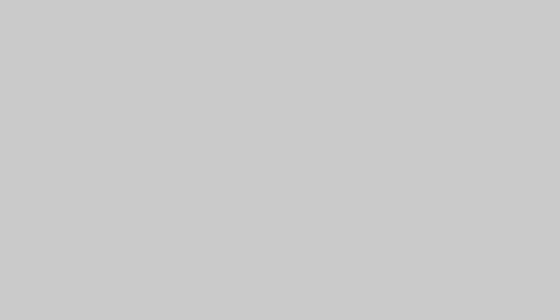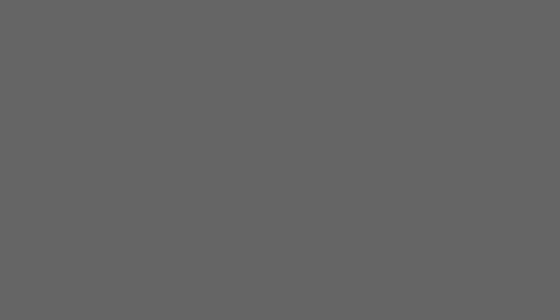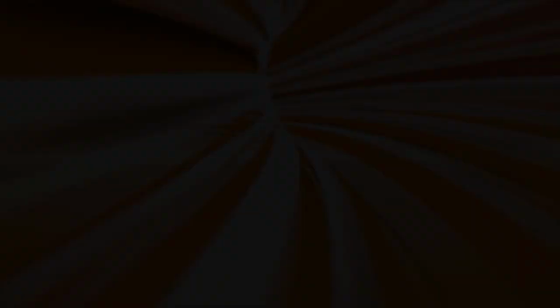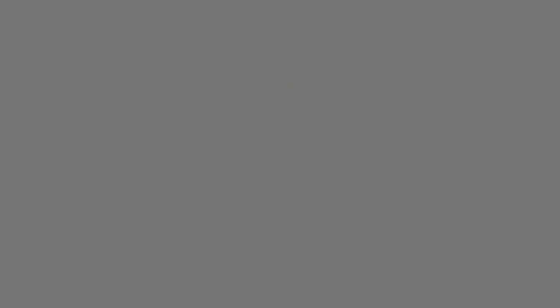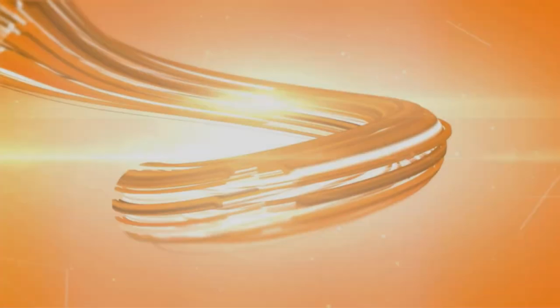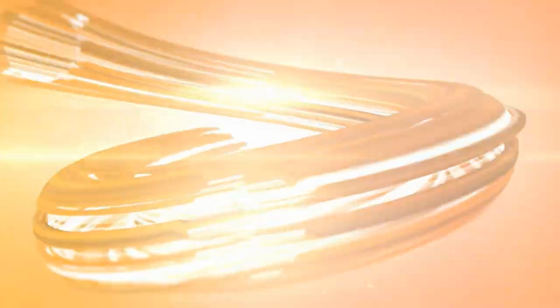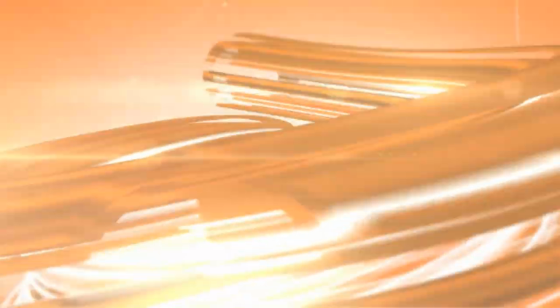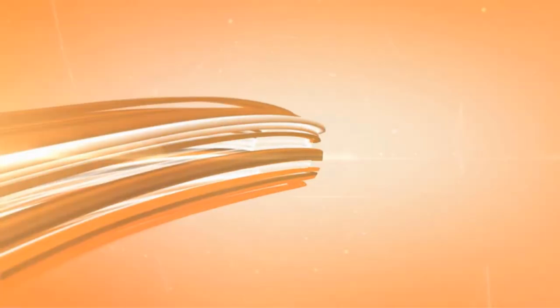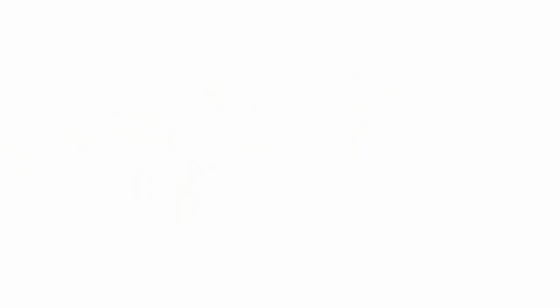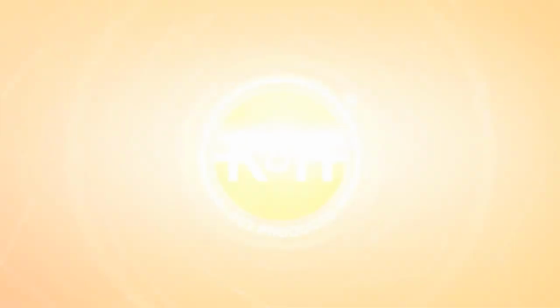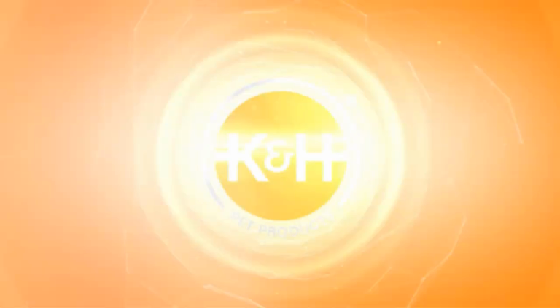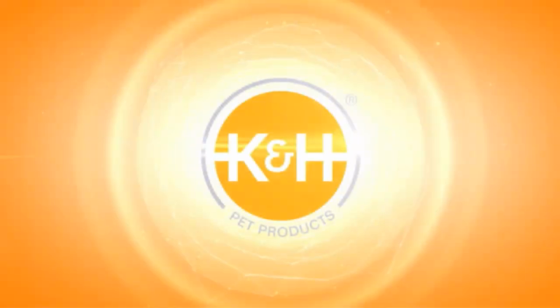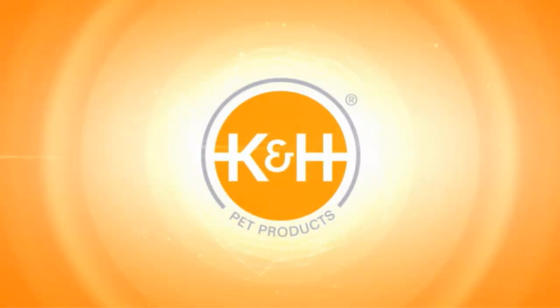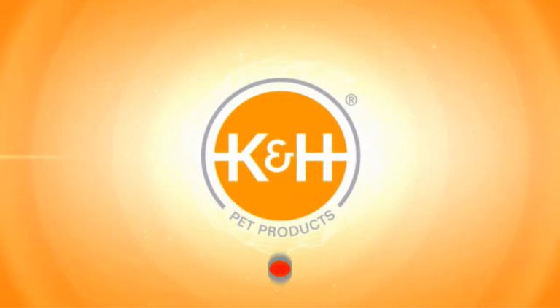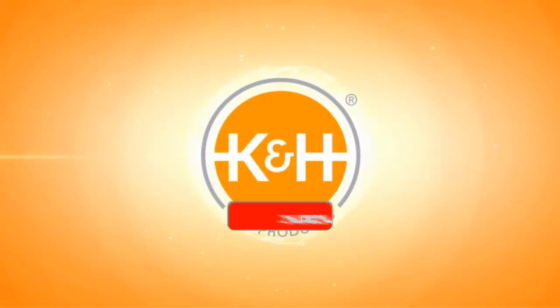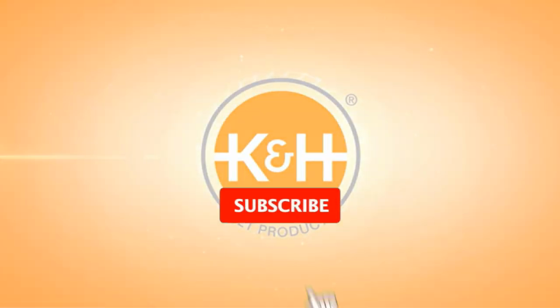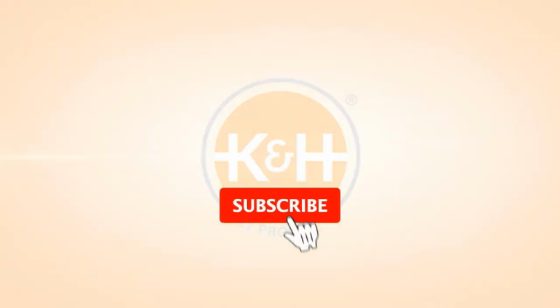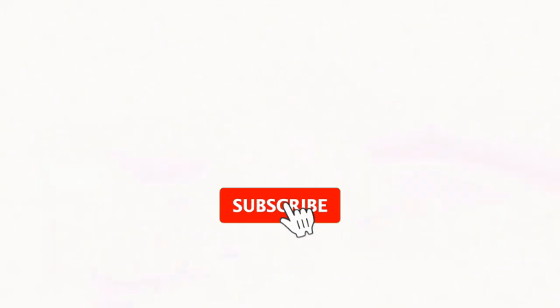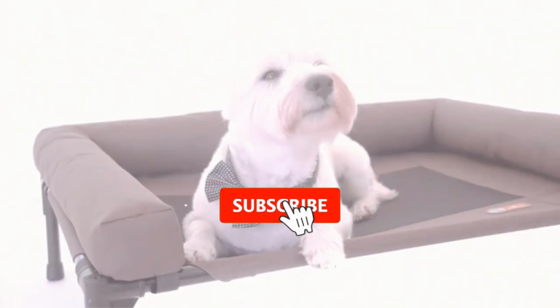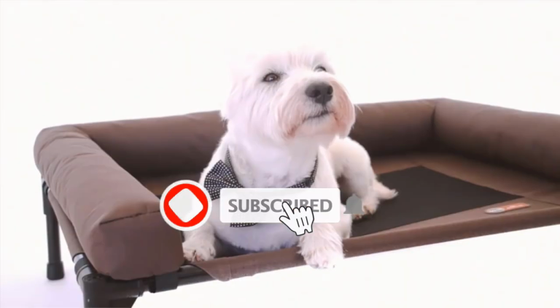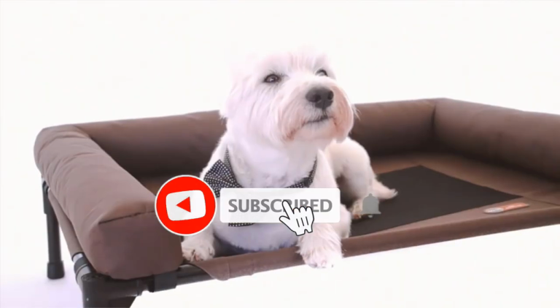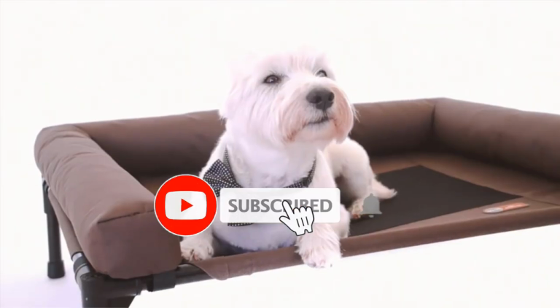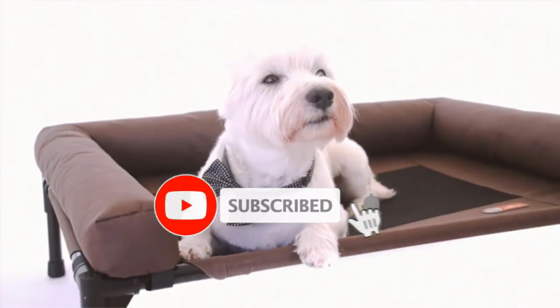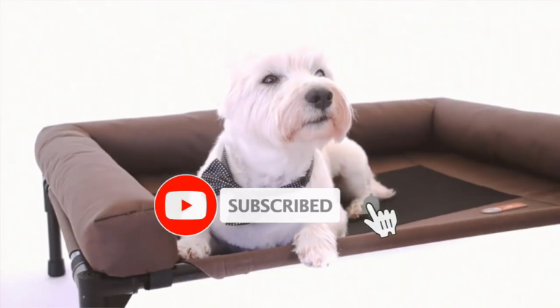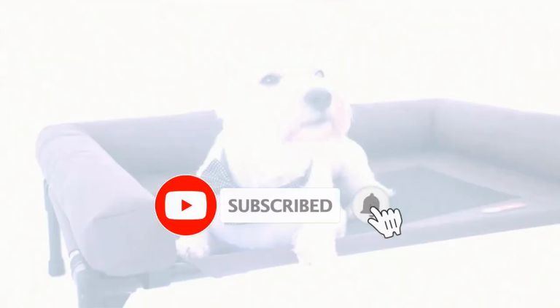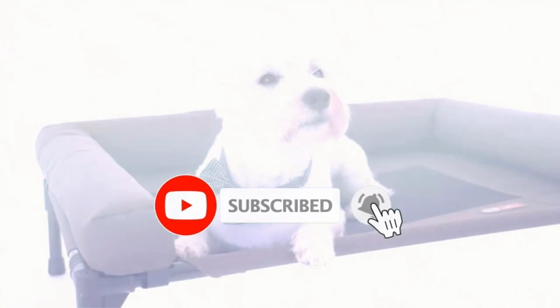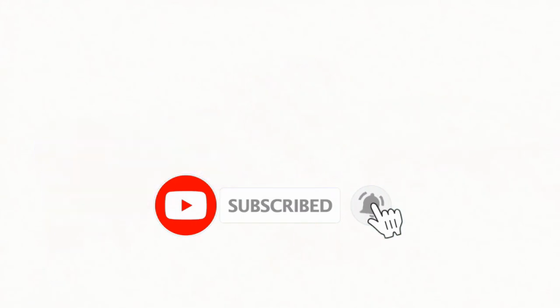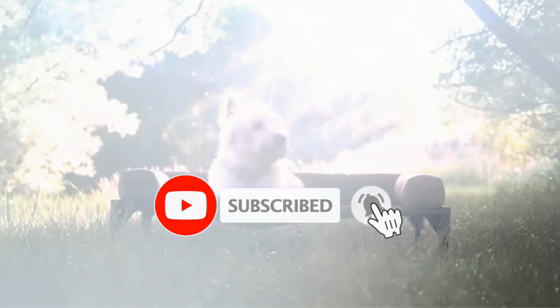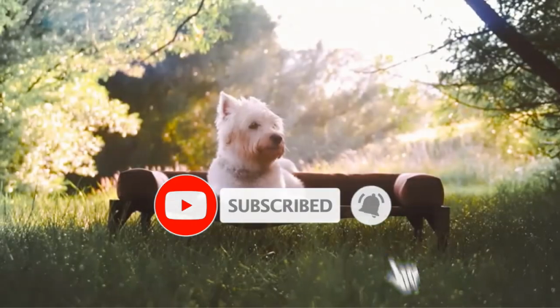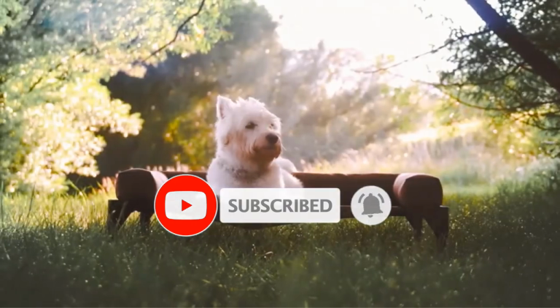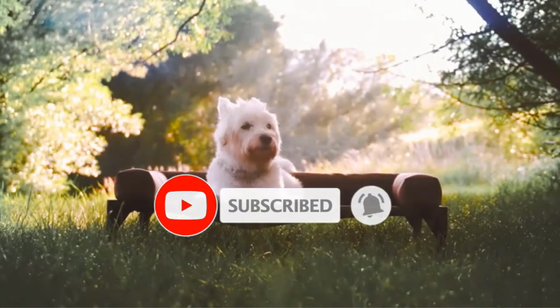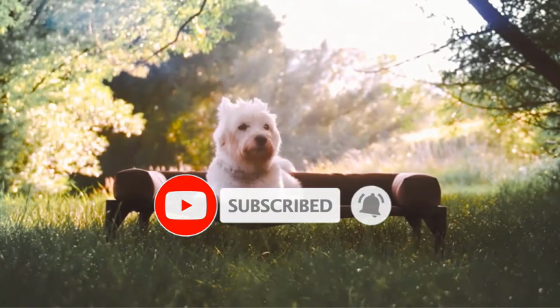Are you looking for the best dog cooling beds? In this video we will look at some of the best dog cooling beds on the market.